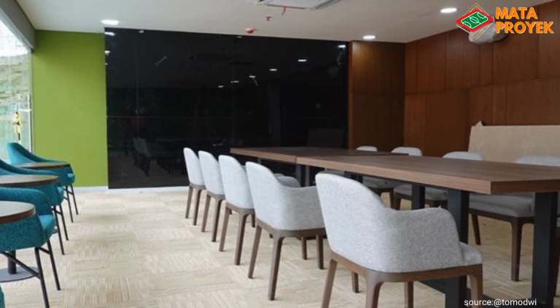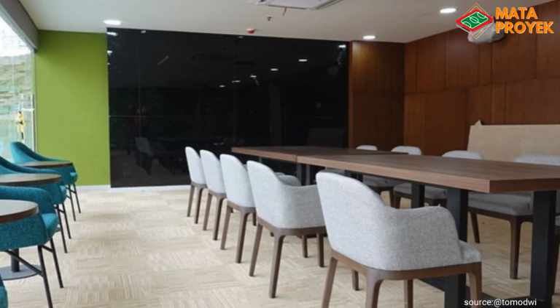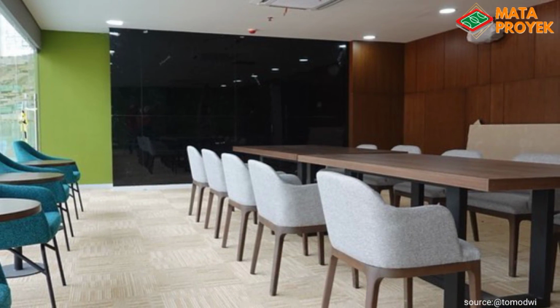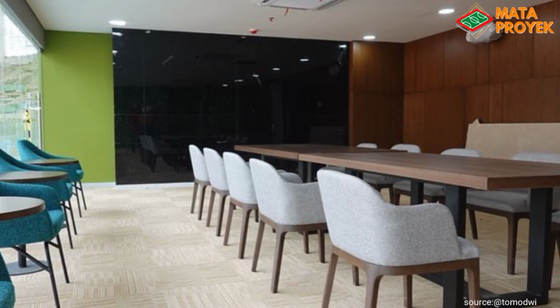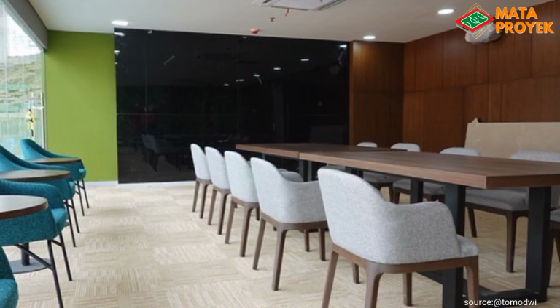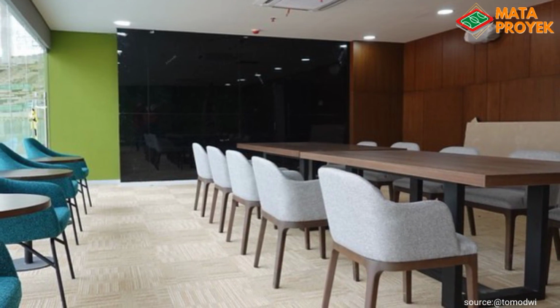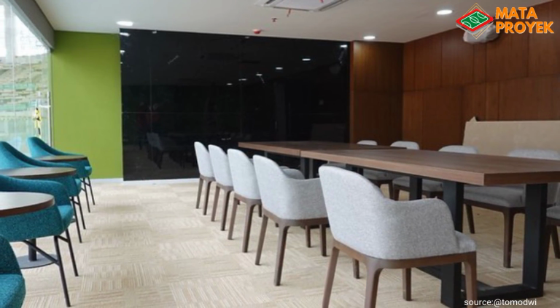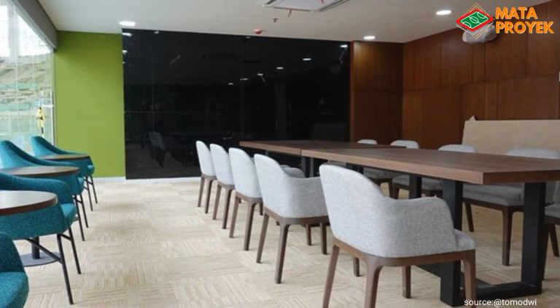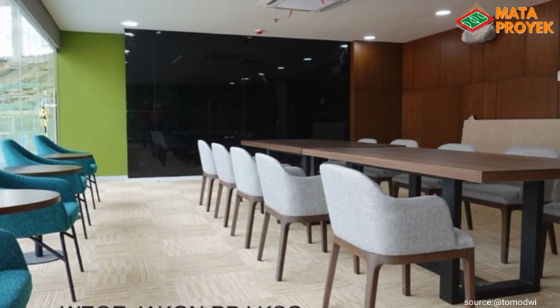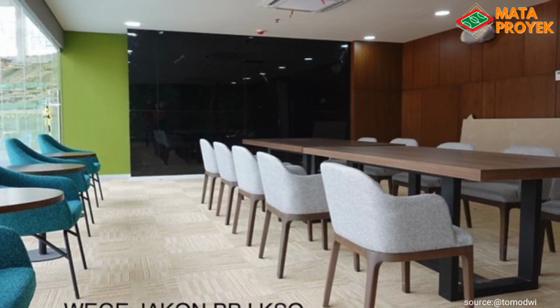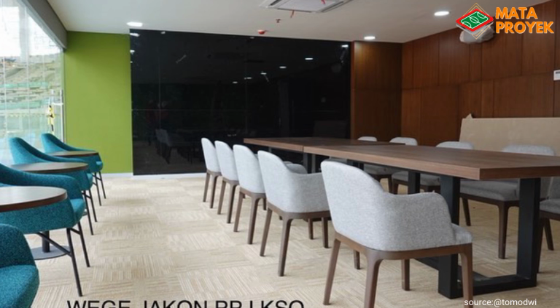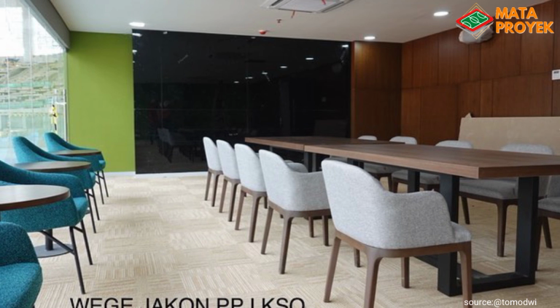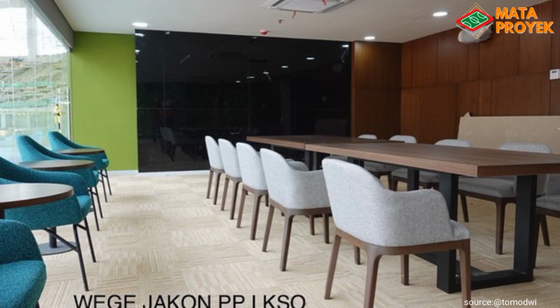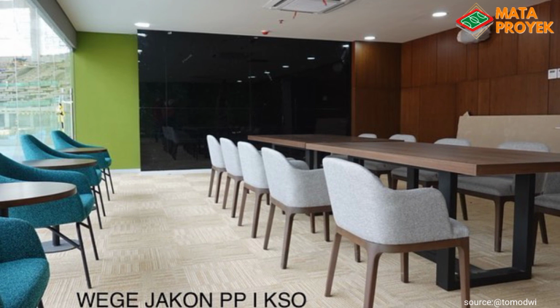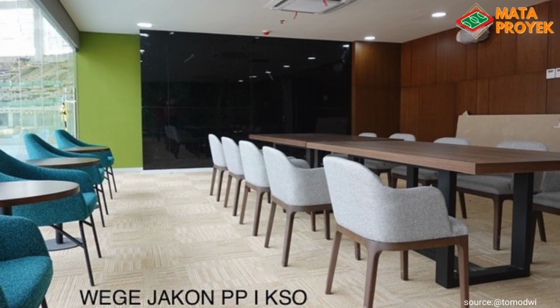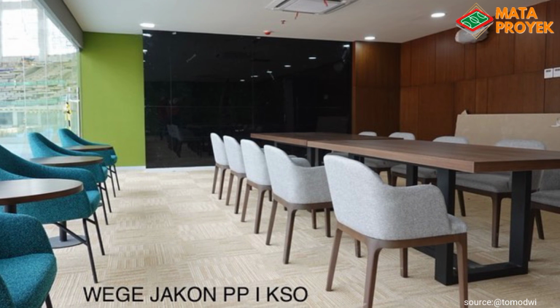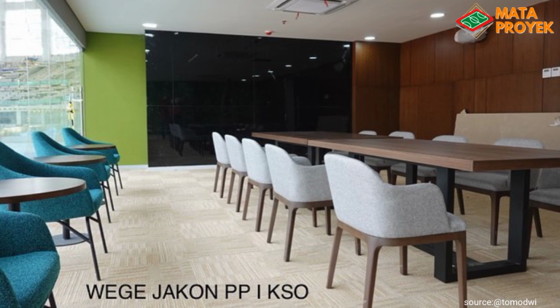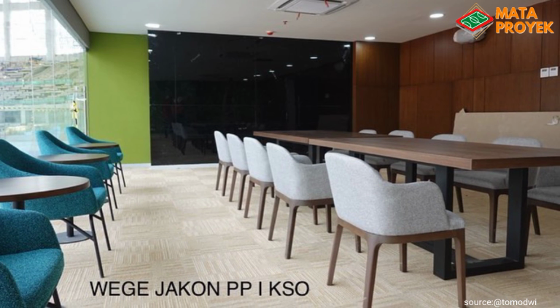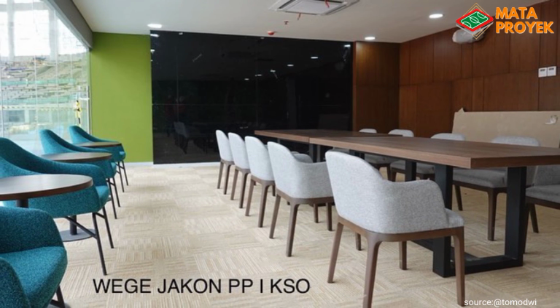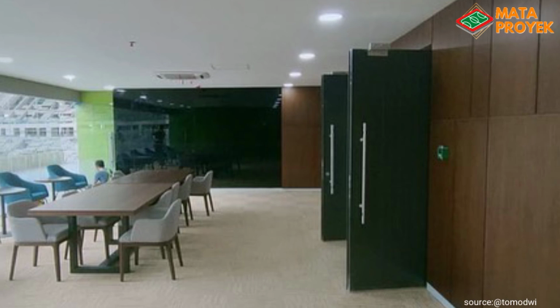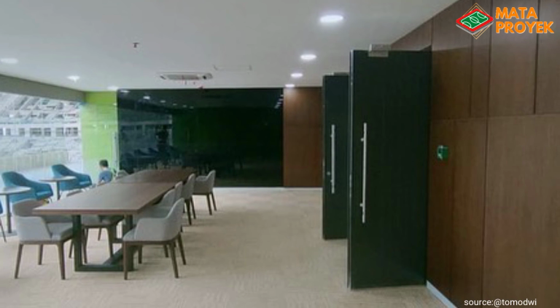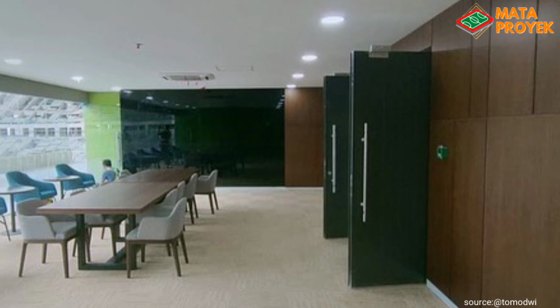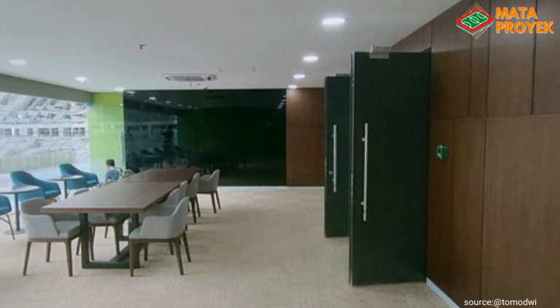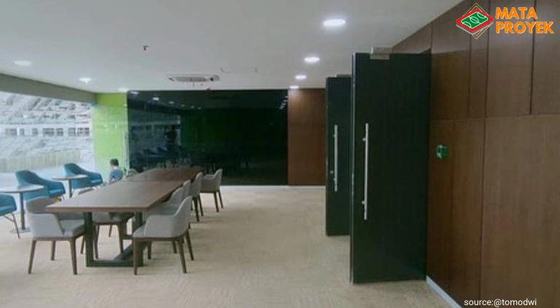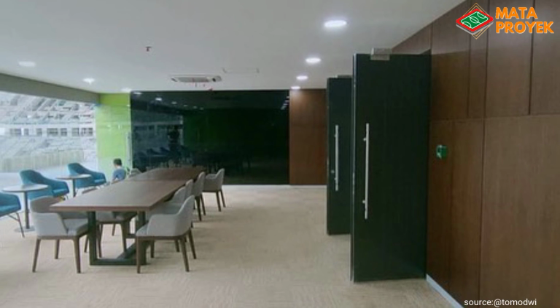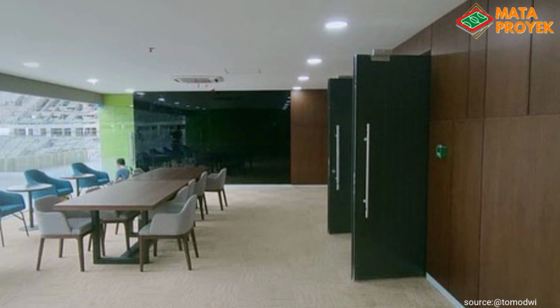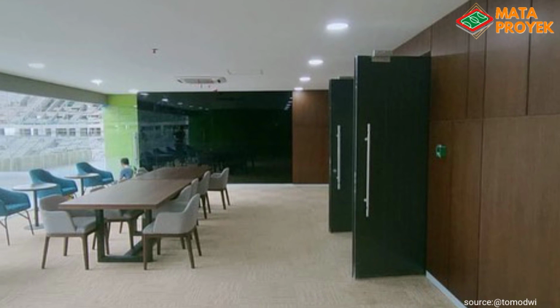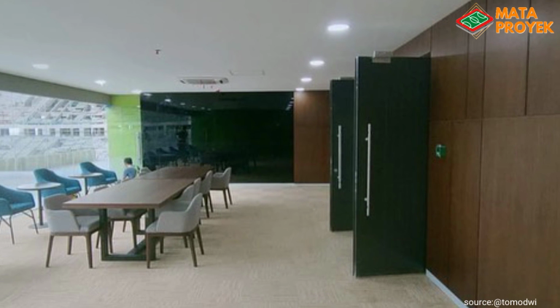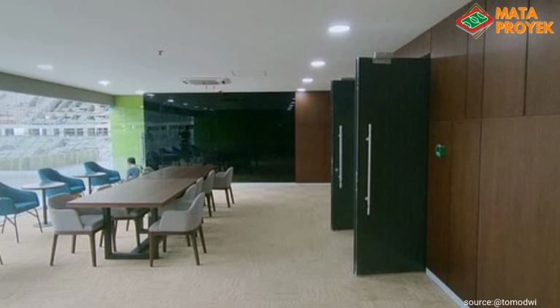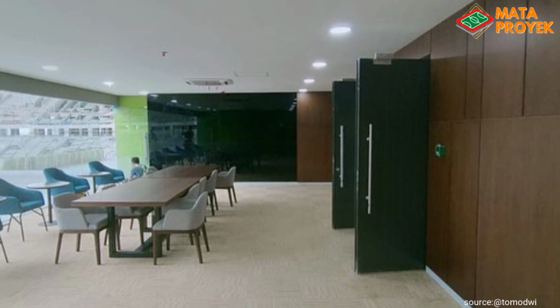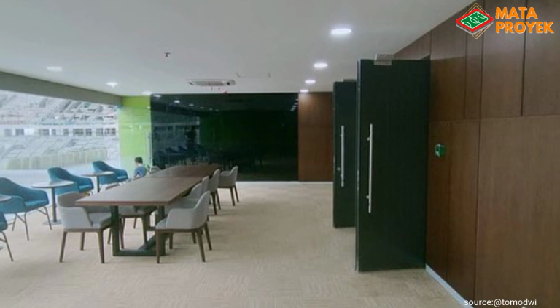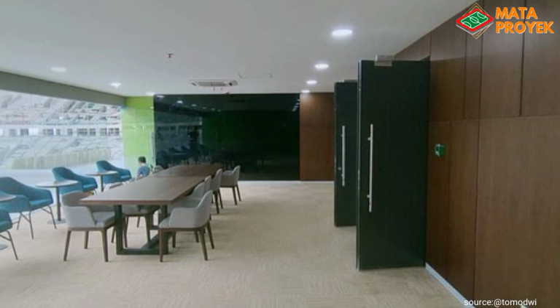Di sisi lain, untuk bagian dalam tribun stadion sudah semakin rapi. Terlihat beberapa ruangan sudah mulai diberi furniture.